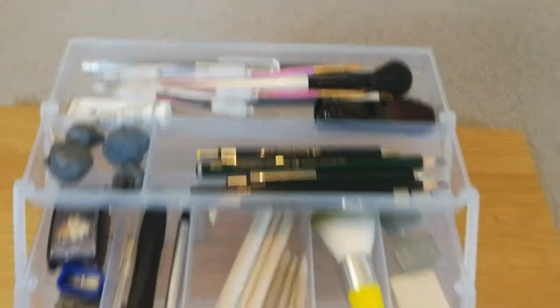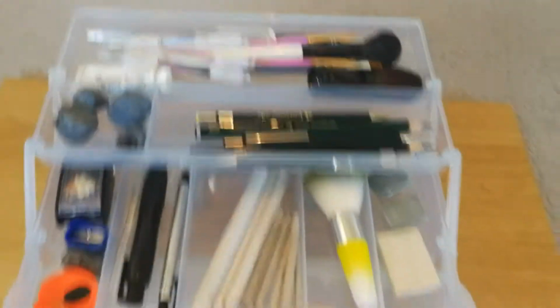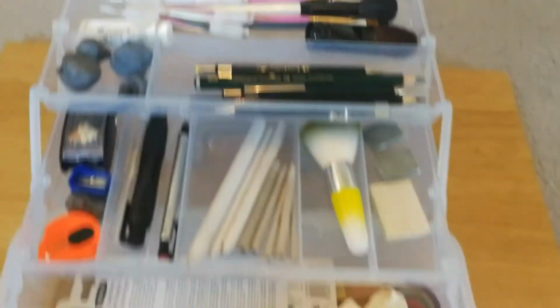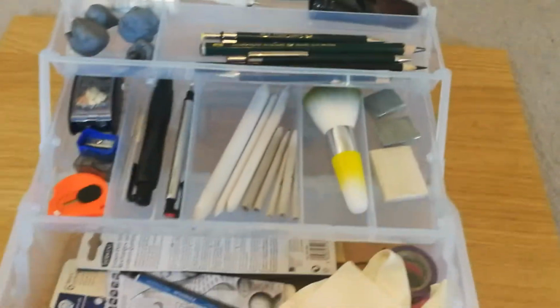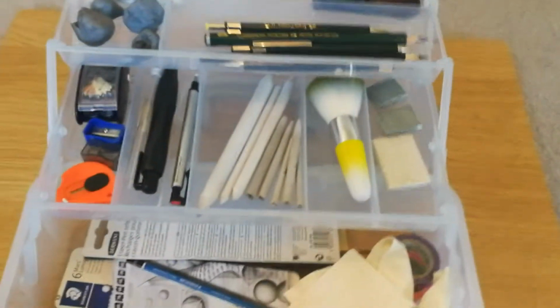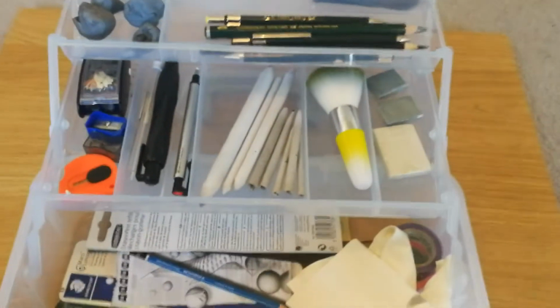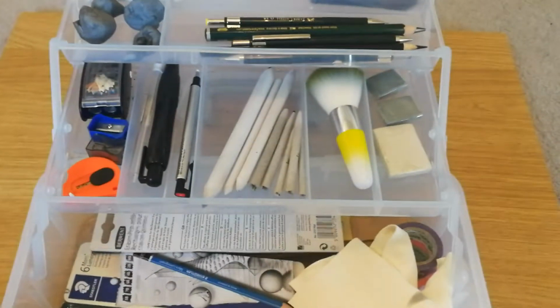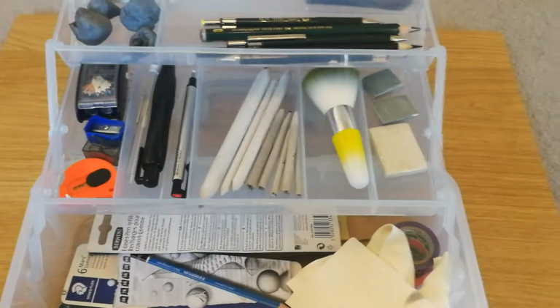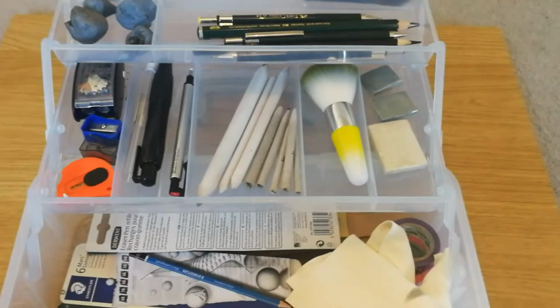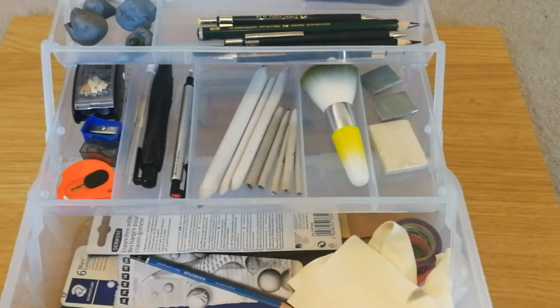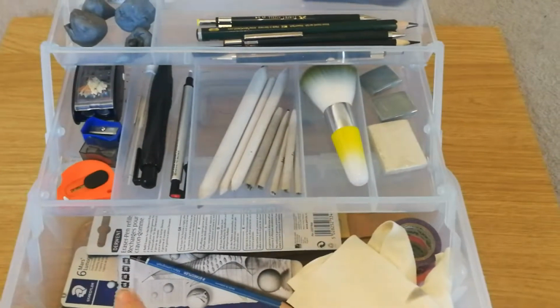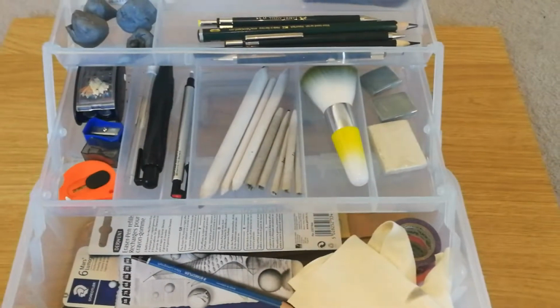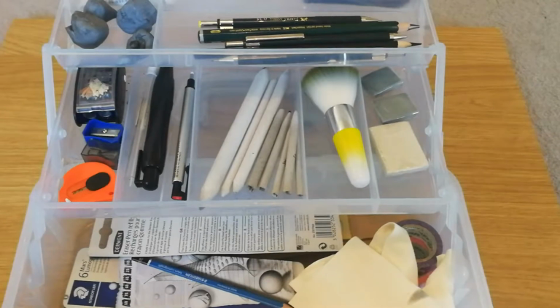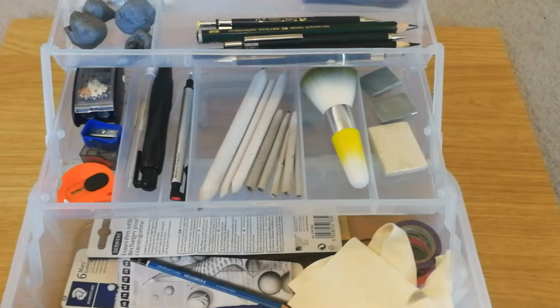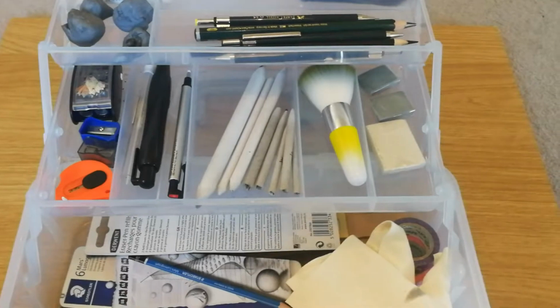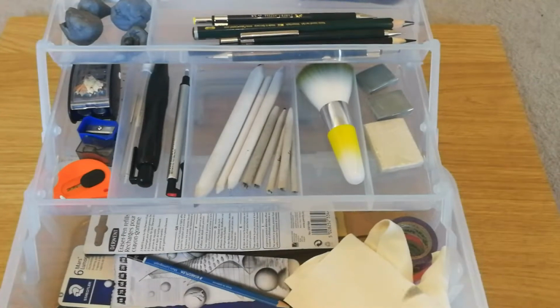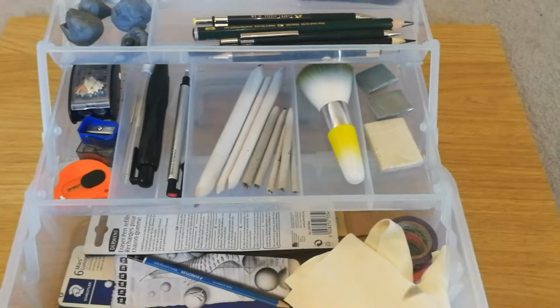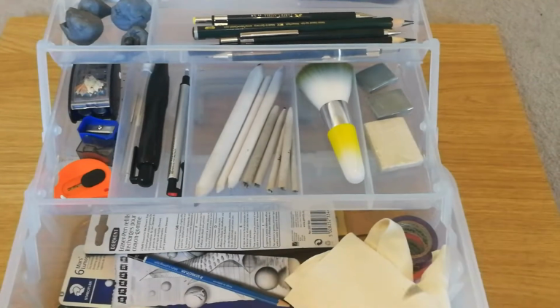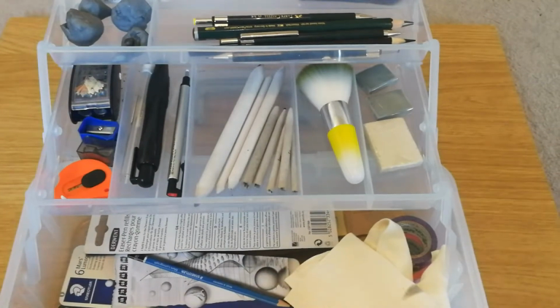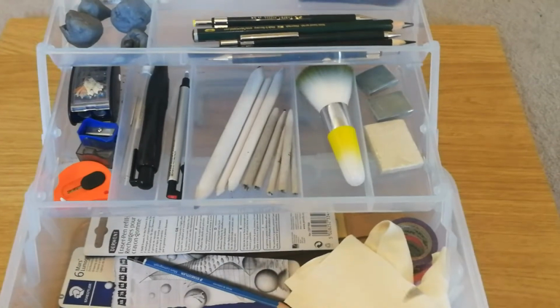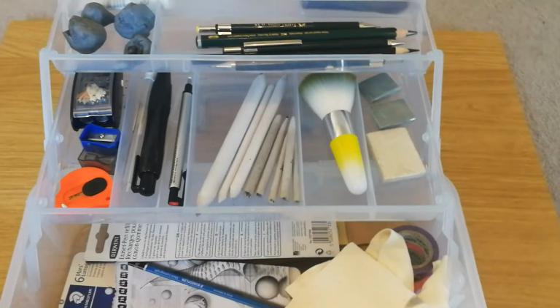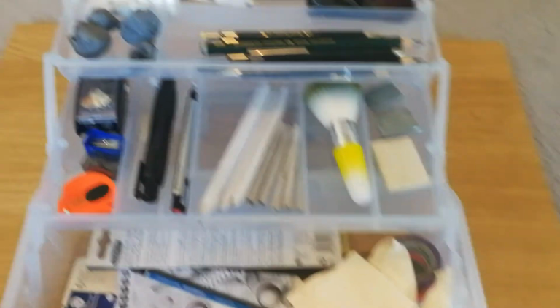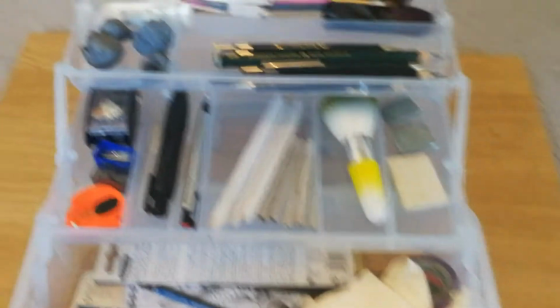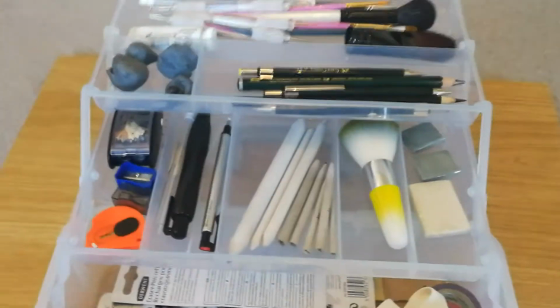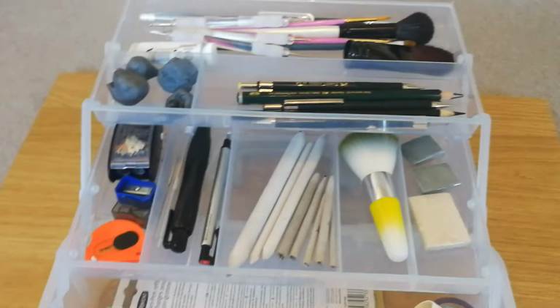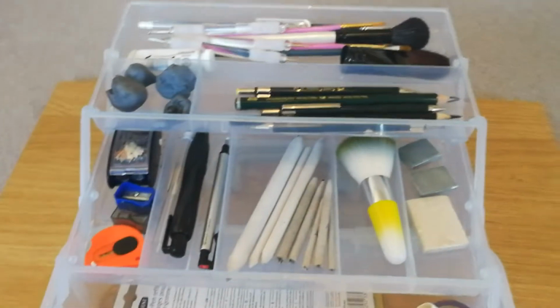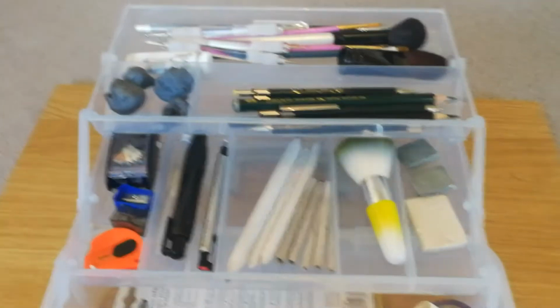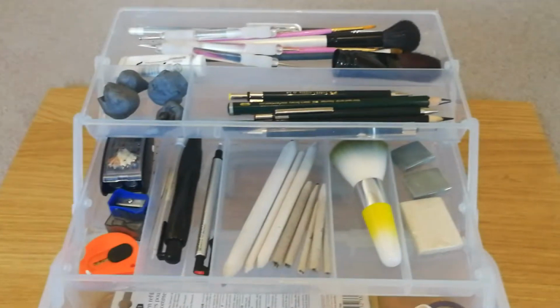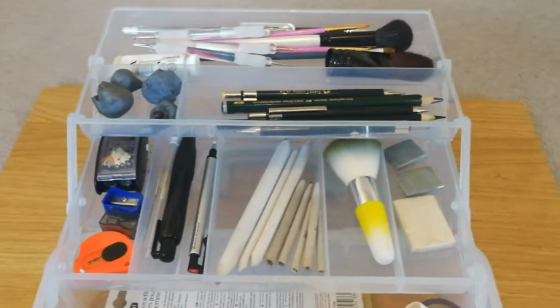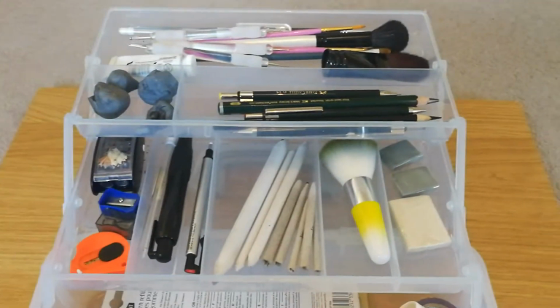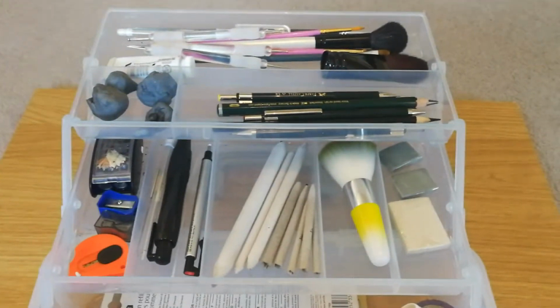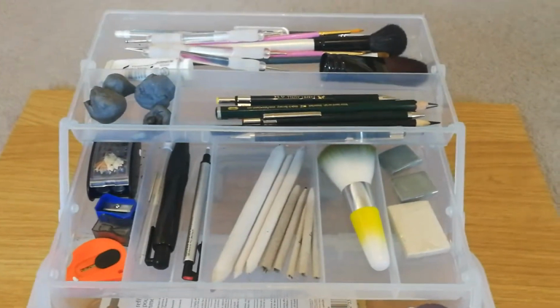This box by the way is from Hobbycraft, it's a caddy and it was £6 and I love it.